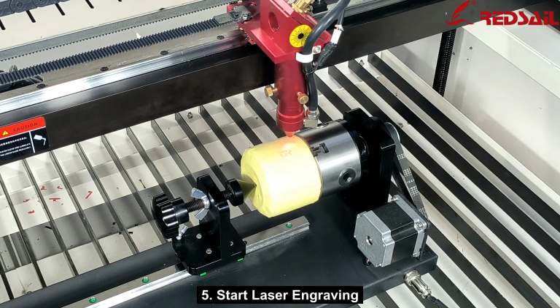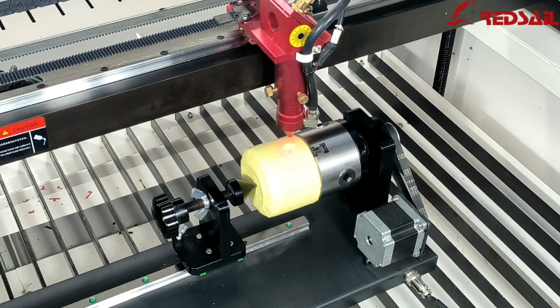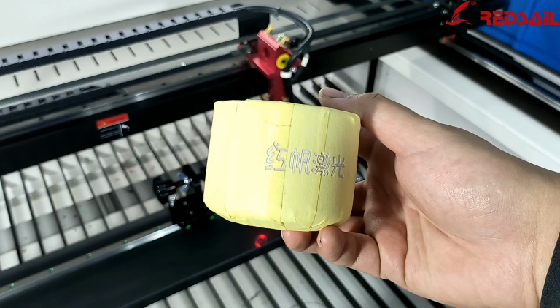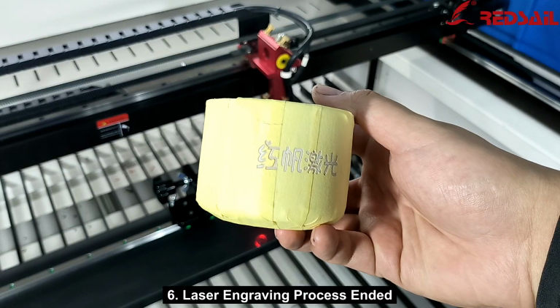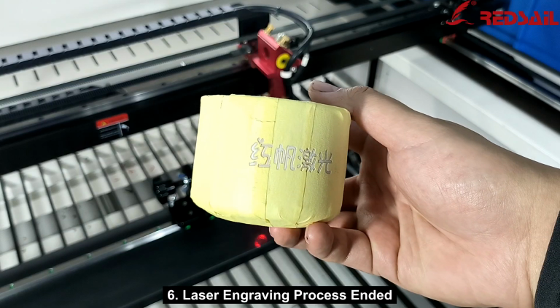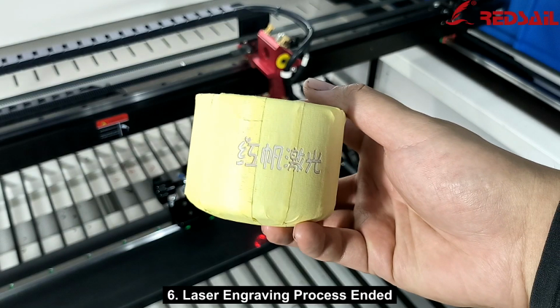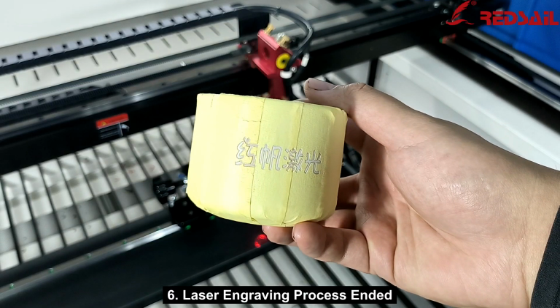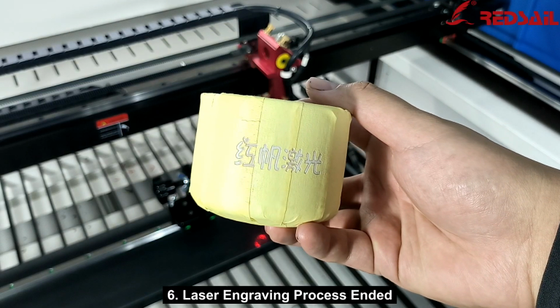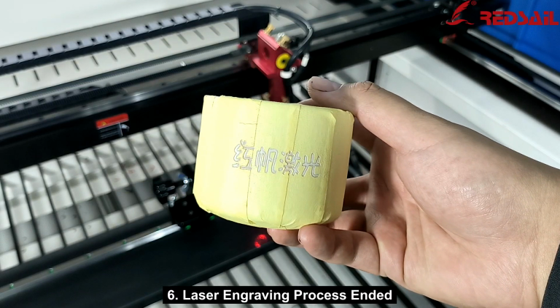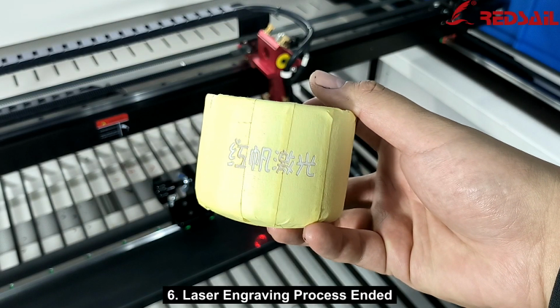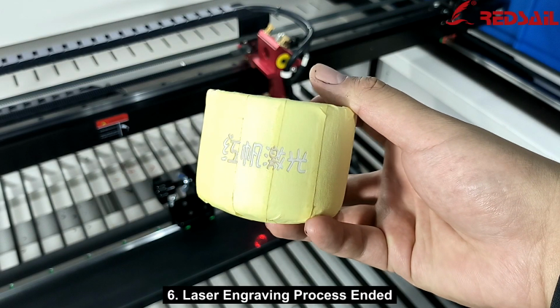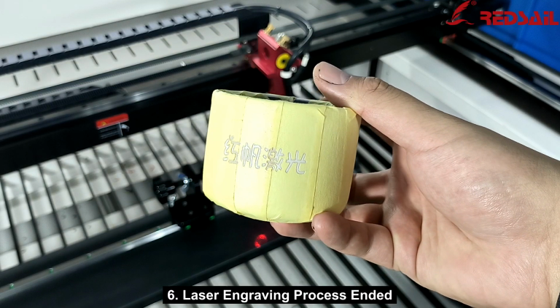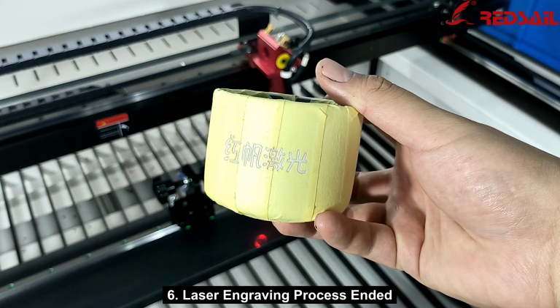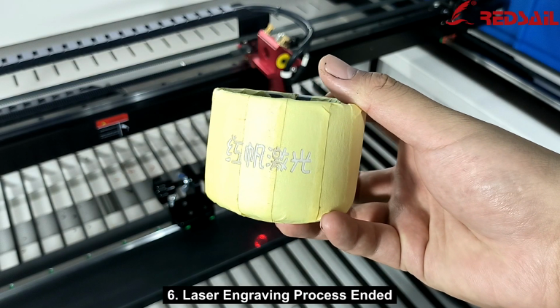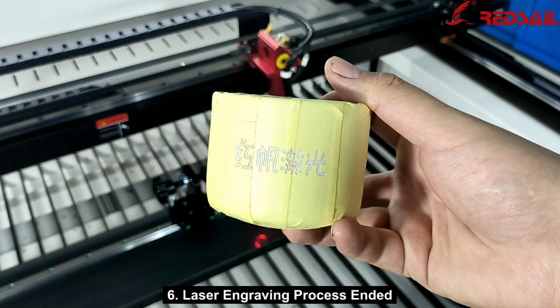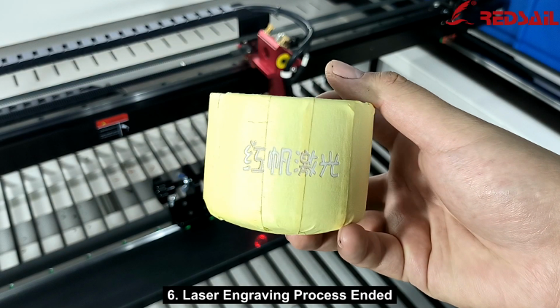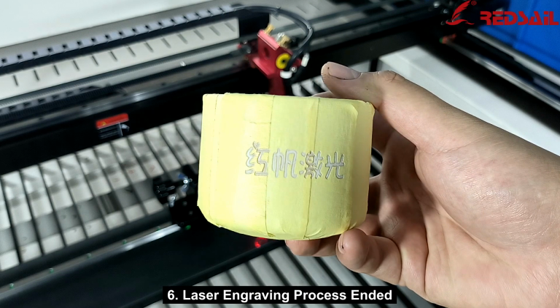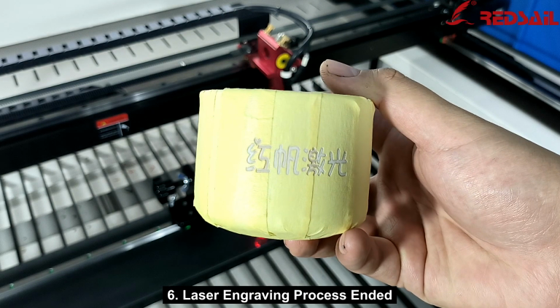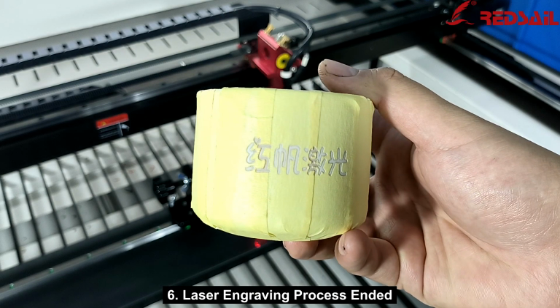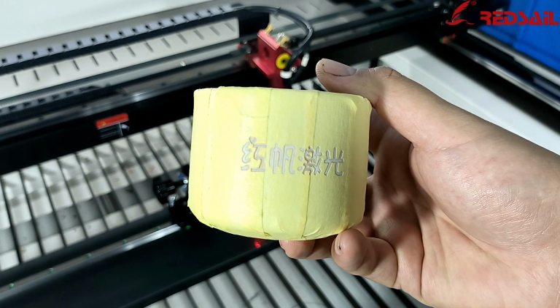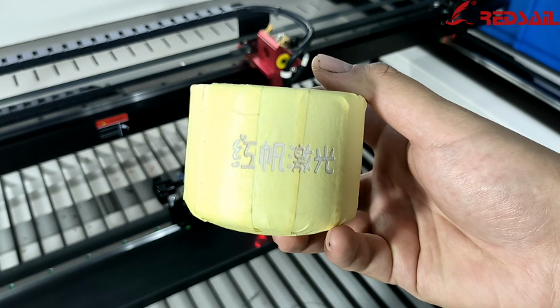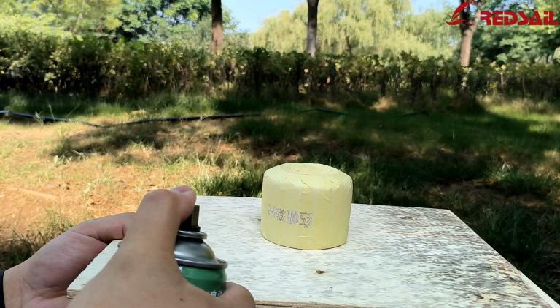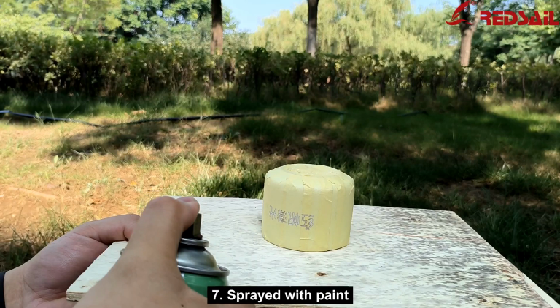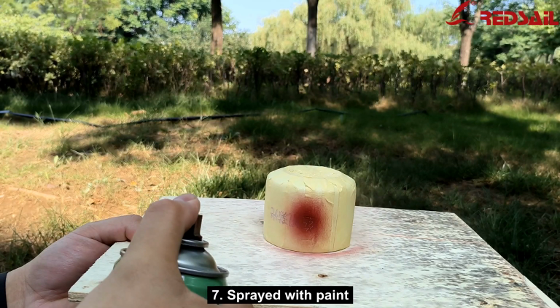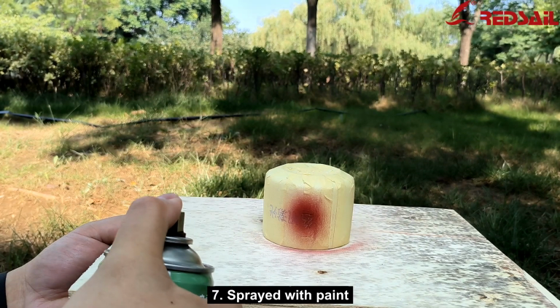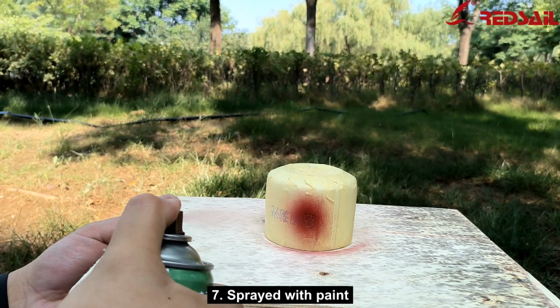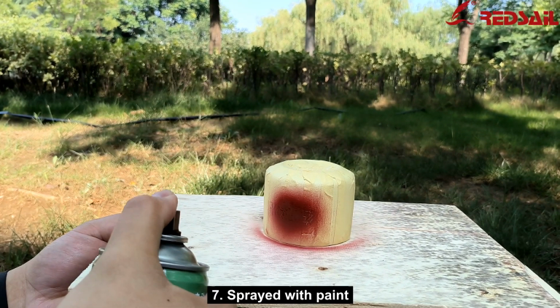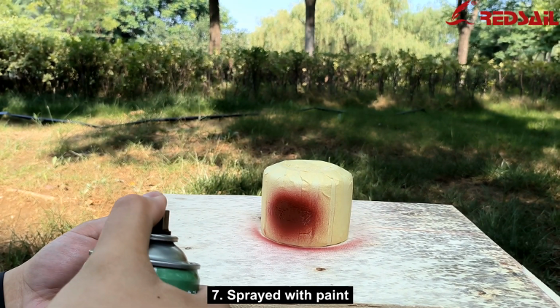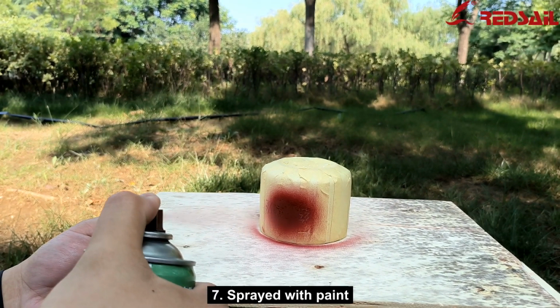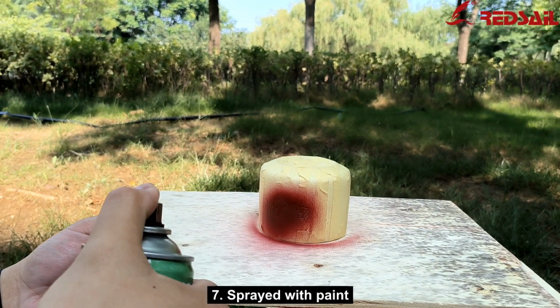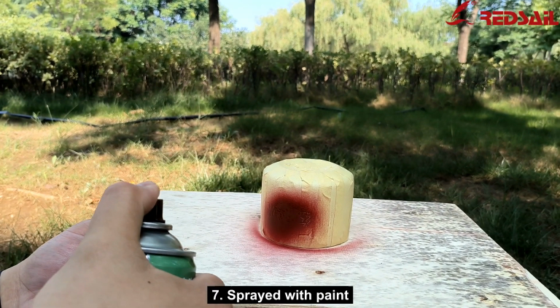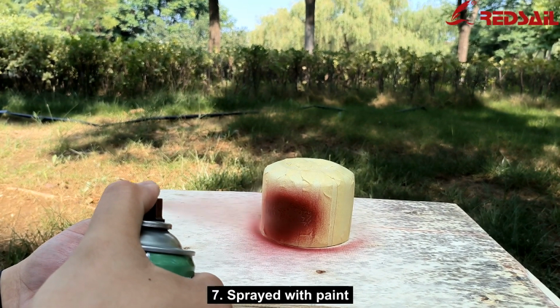Step 6: Laser engraving process ended. Step 7: Spray with paint.